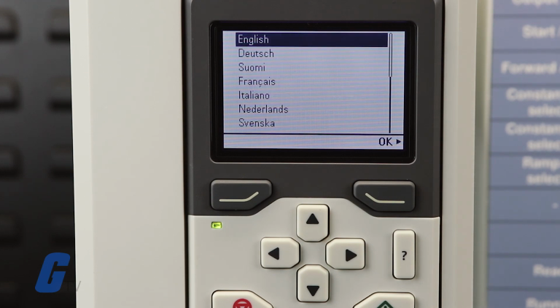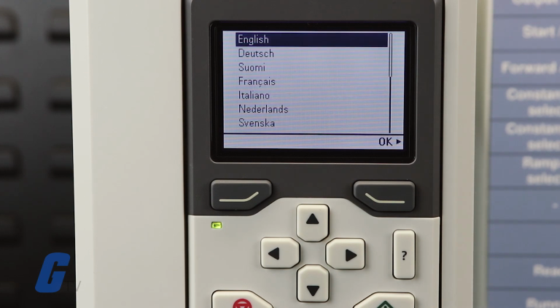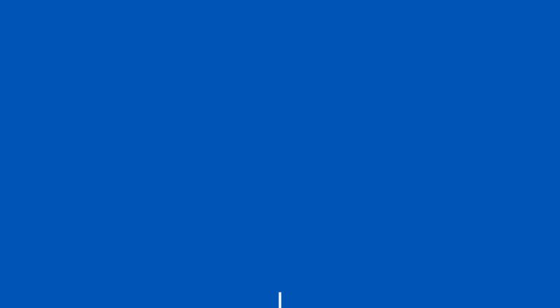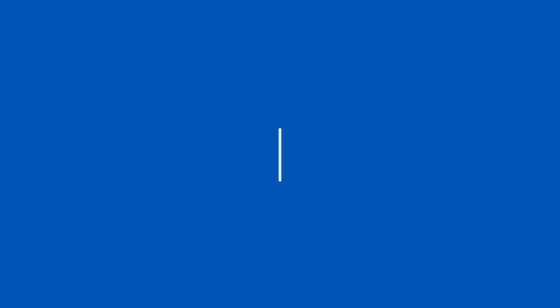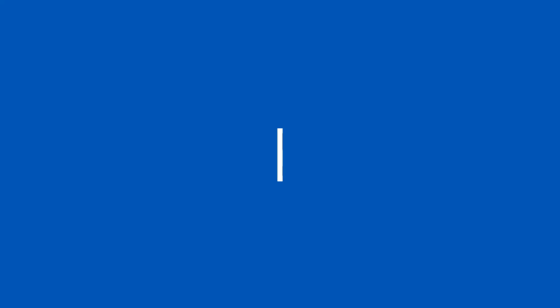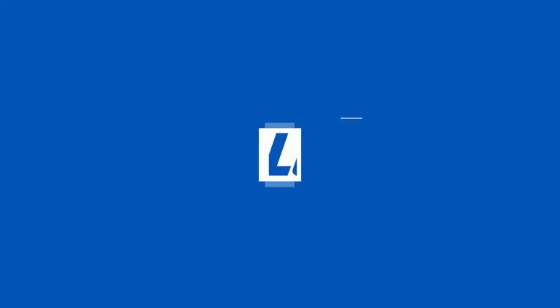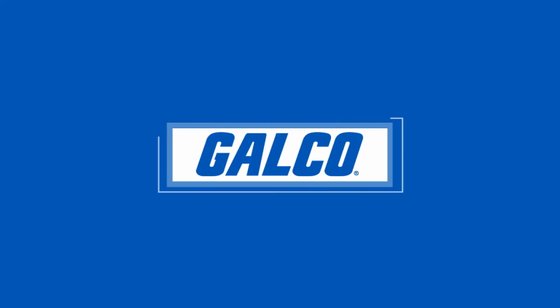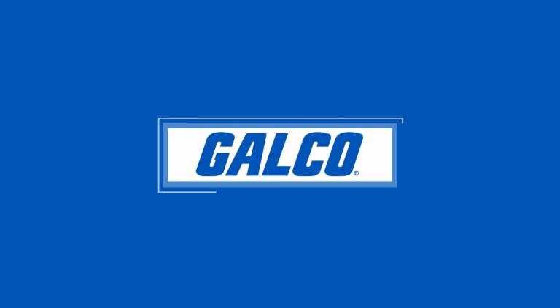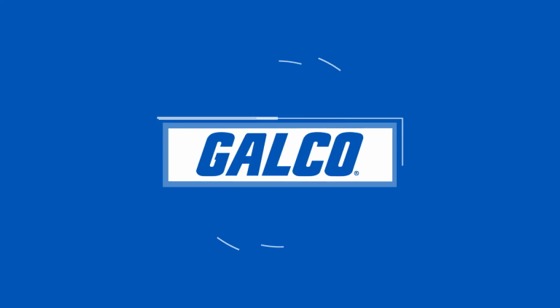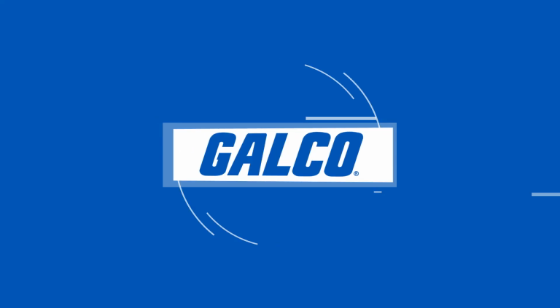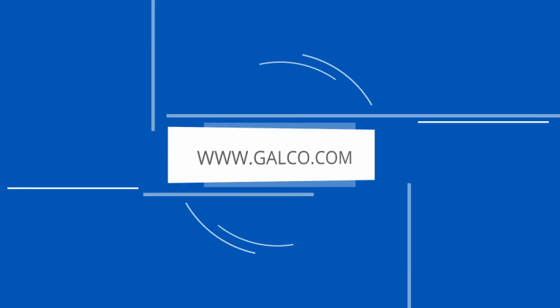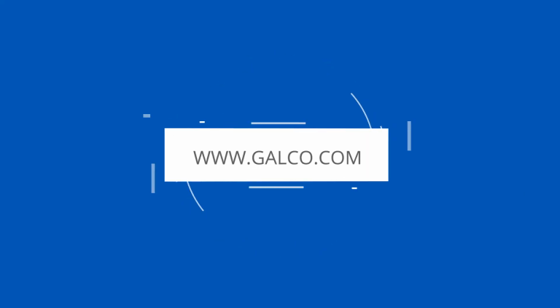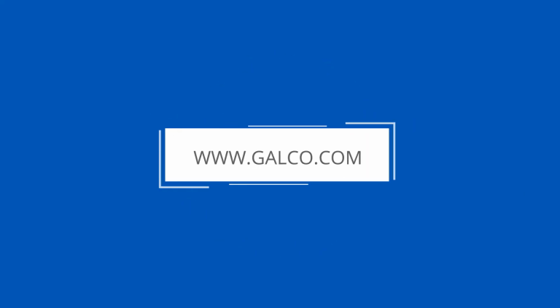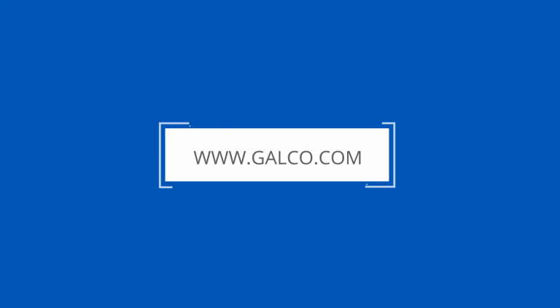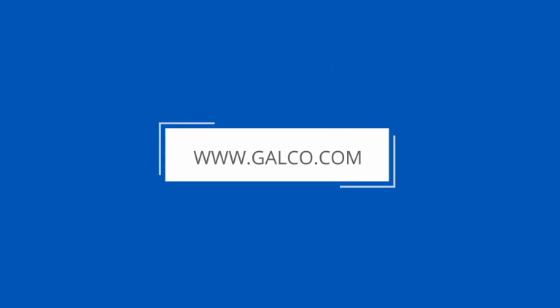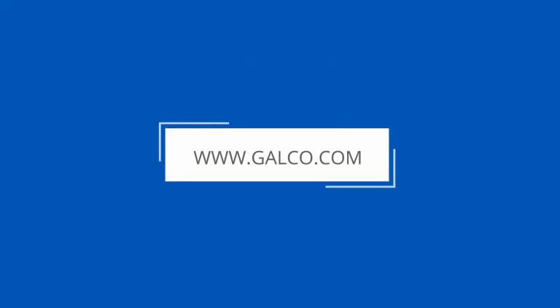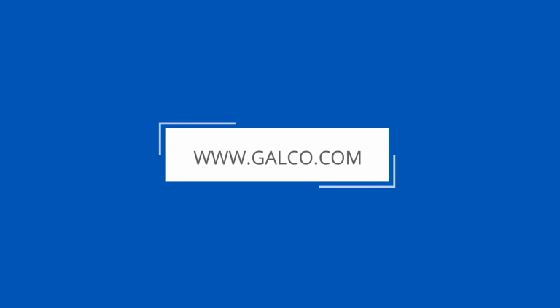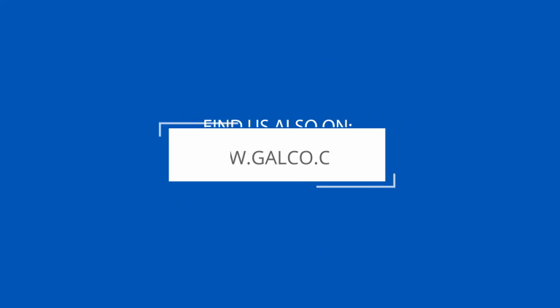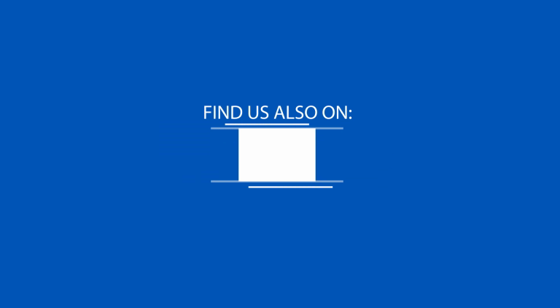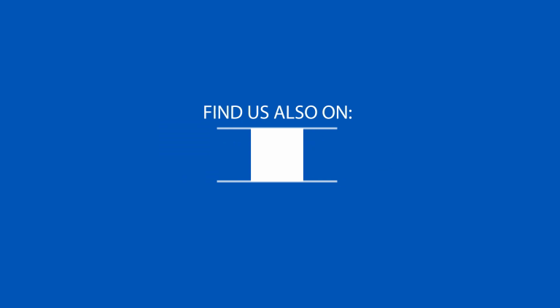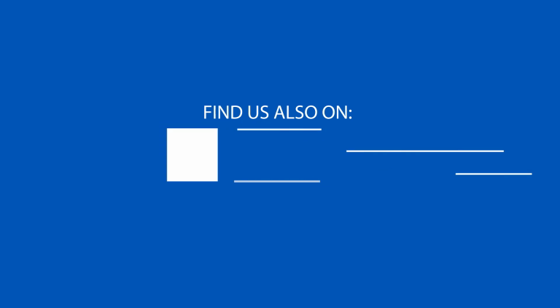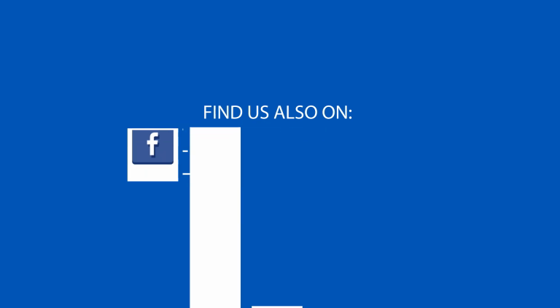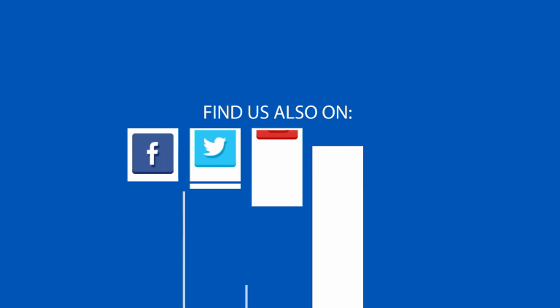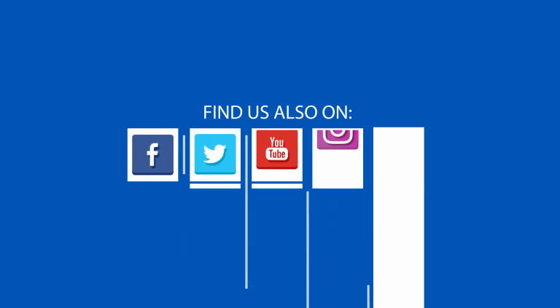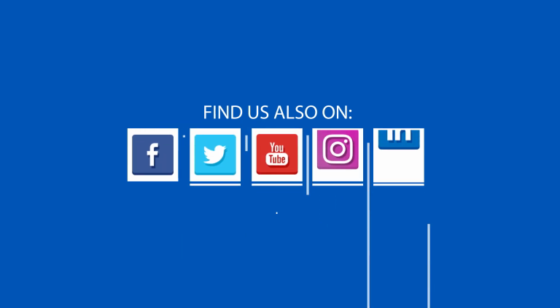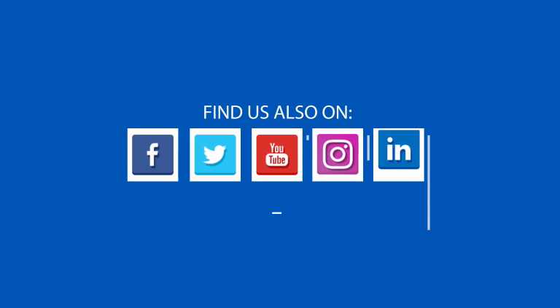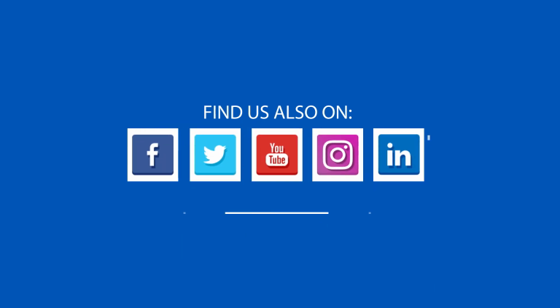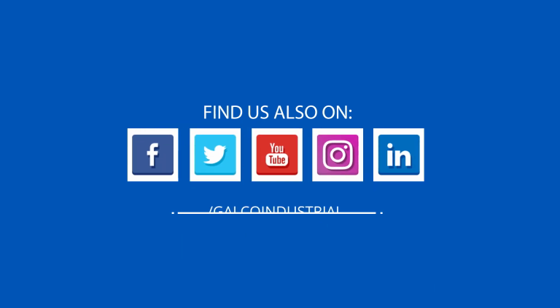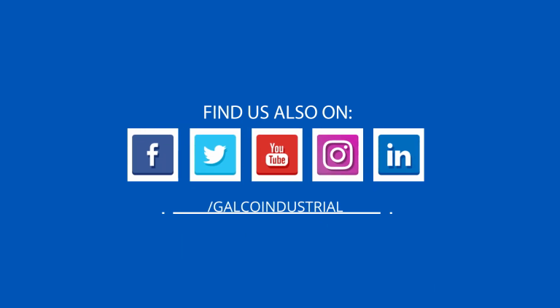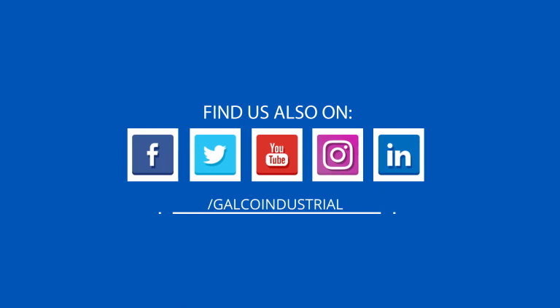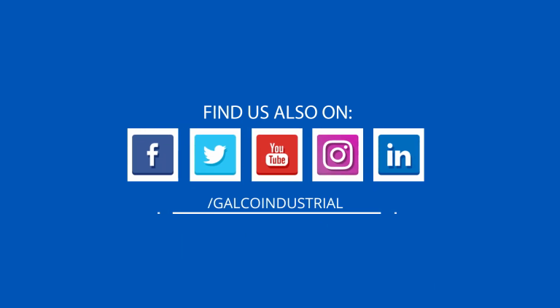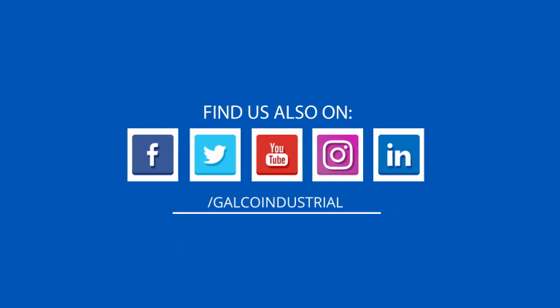You can view our full selection of products including the ACS 580 and more at galco.com.